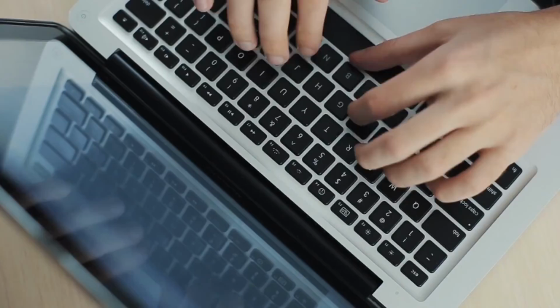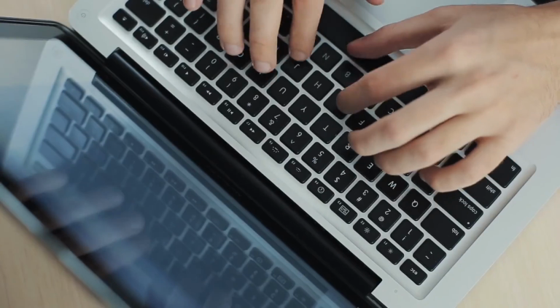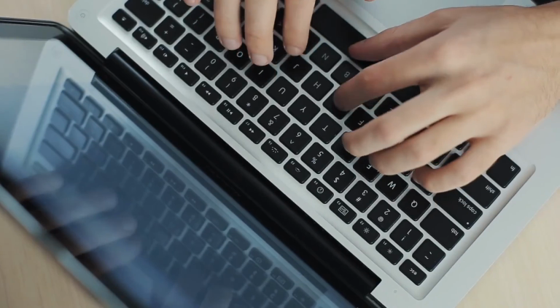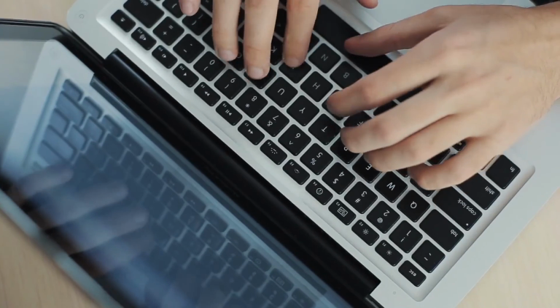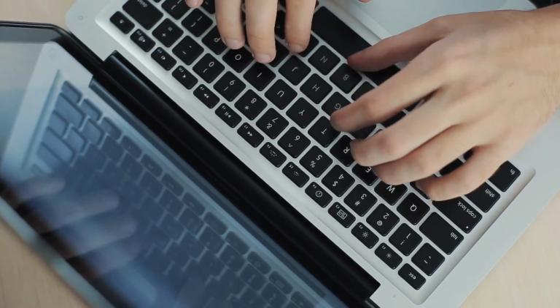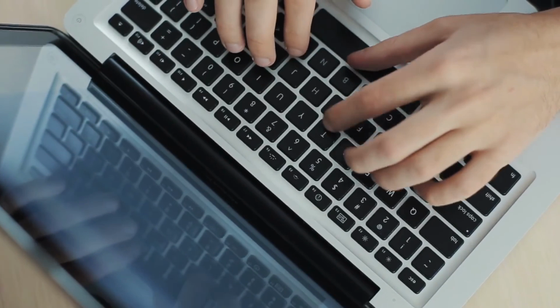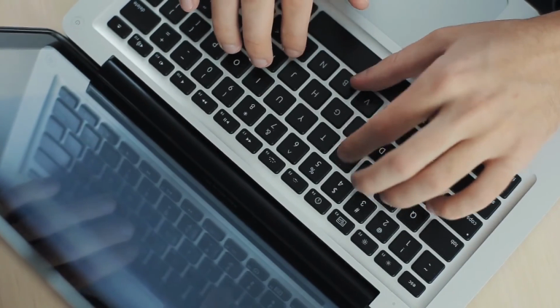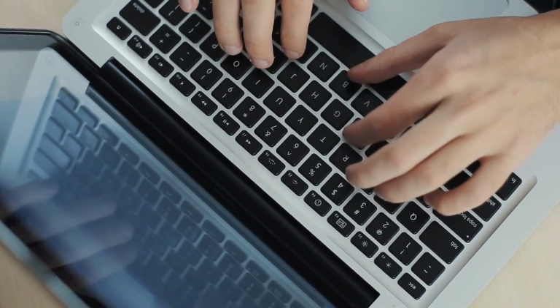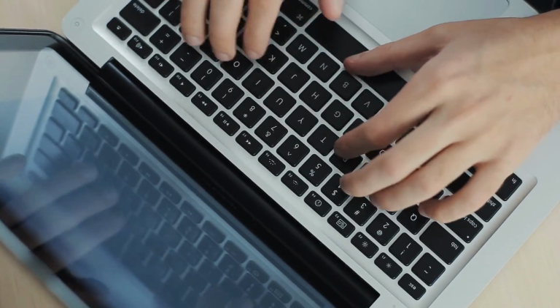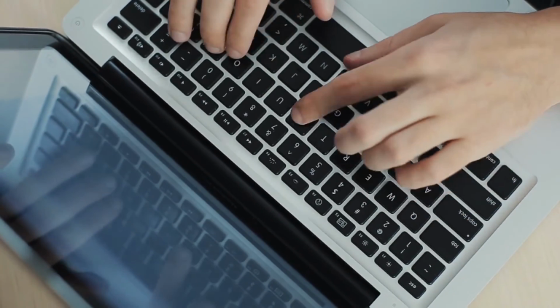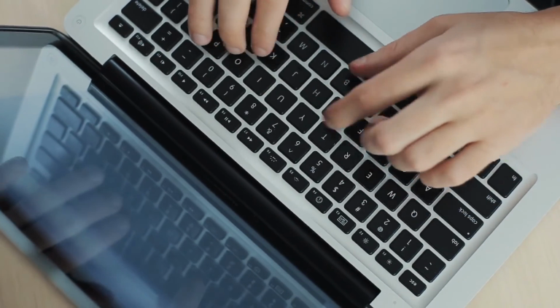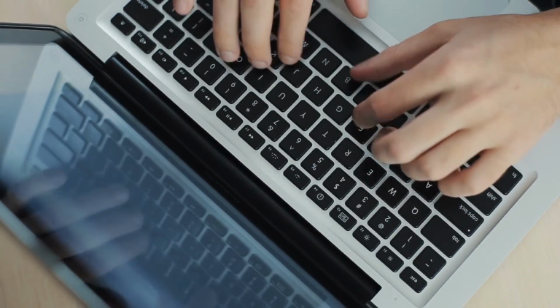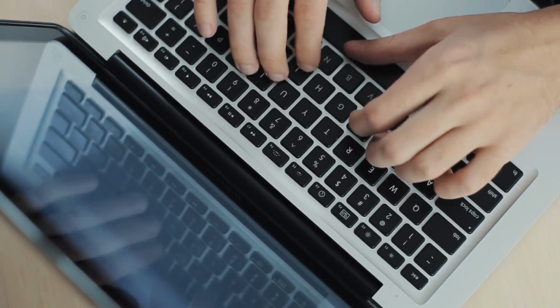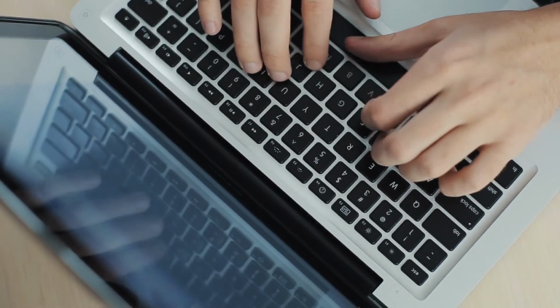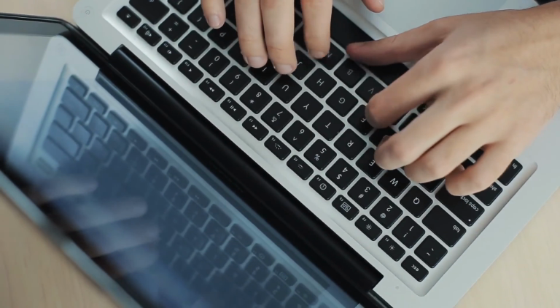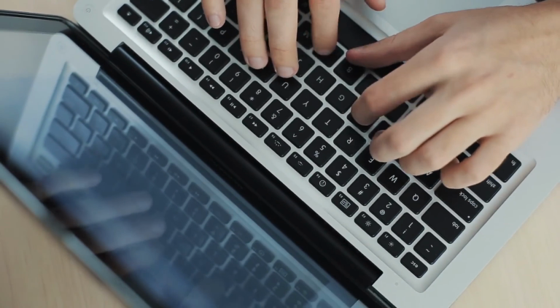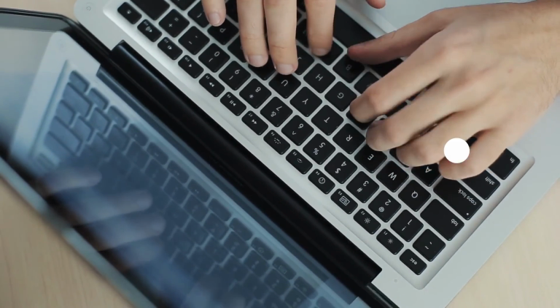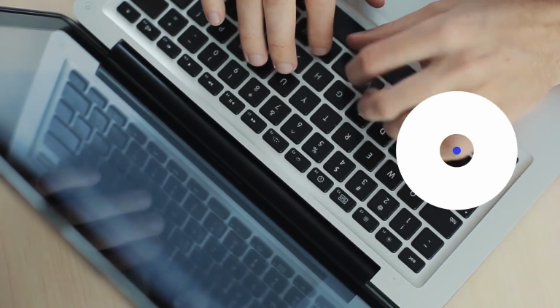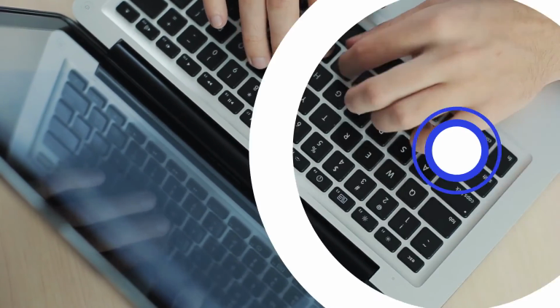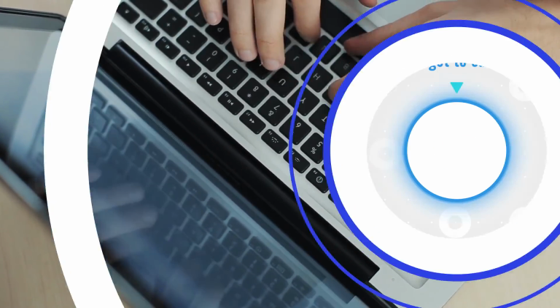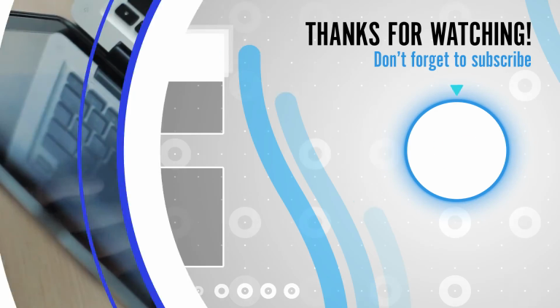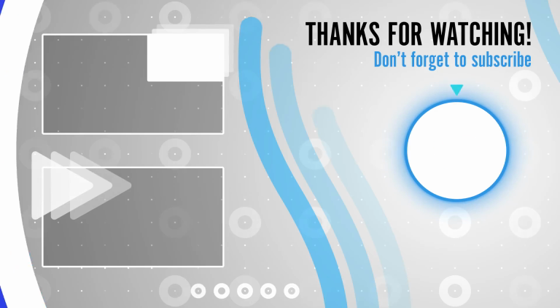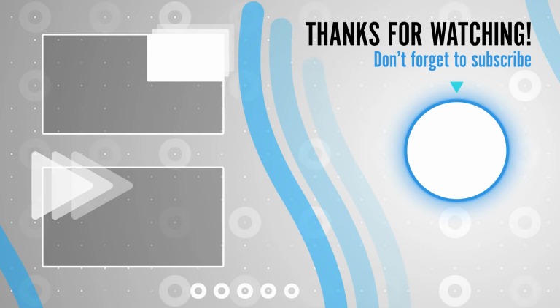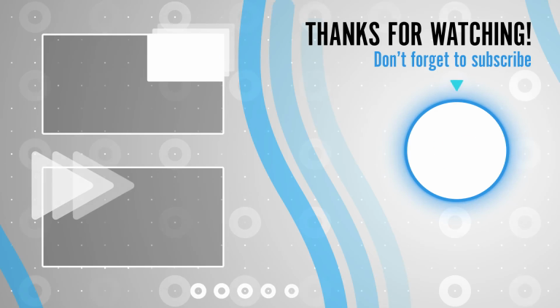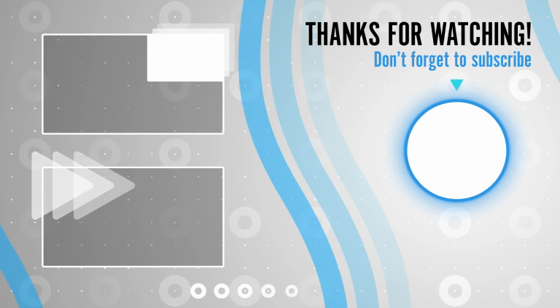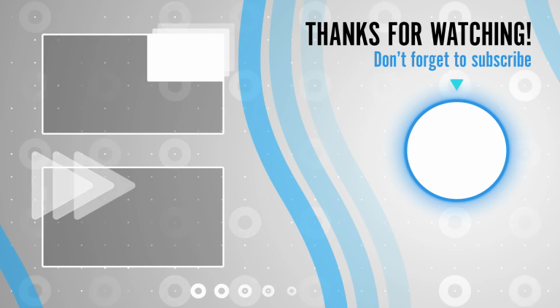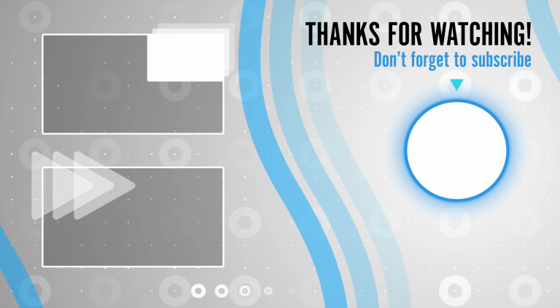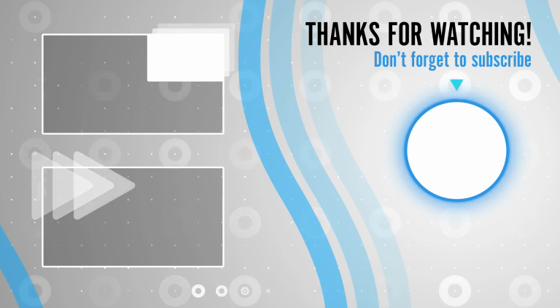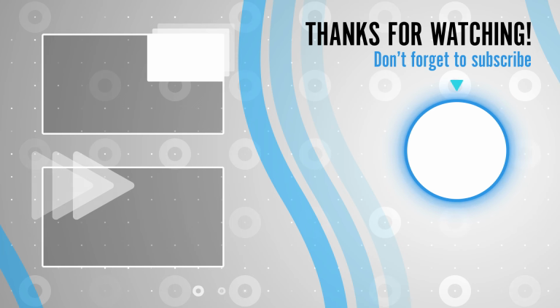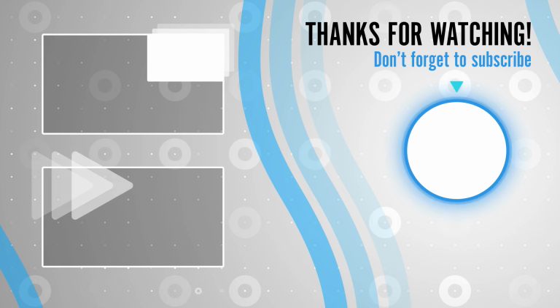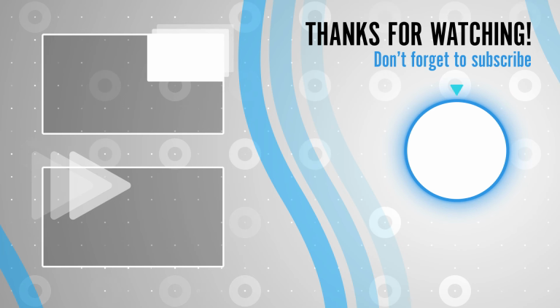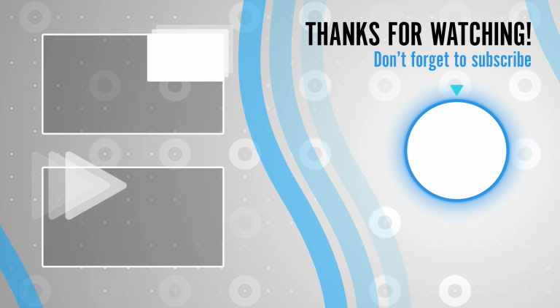Do let us know in the comments if you do any of these exercises. Please subscribe to The Health Awareness. Thank you for watching.